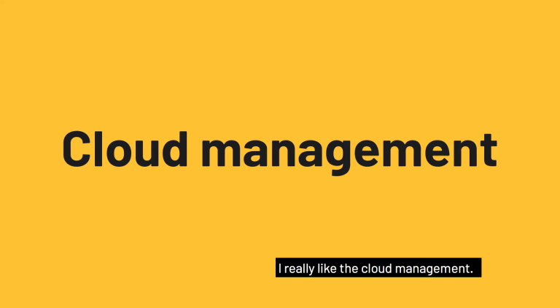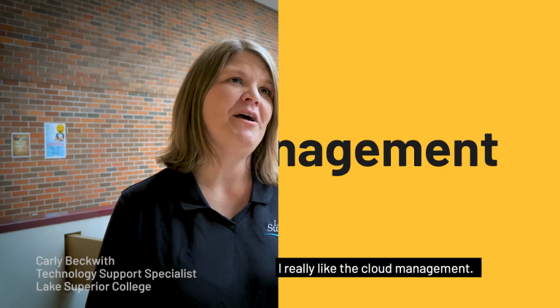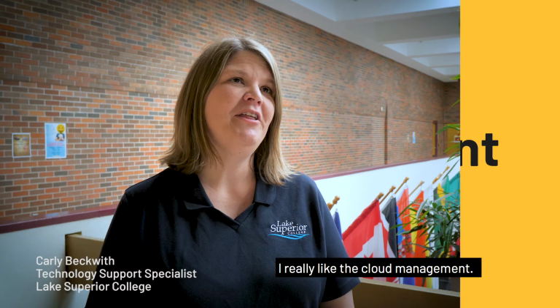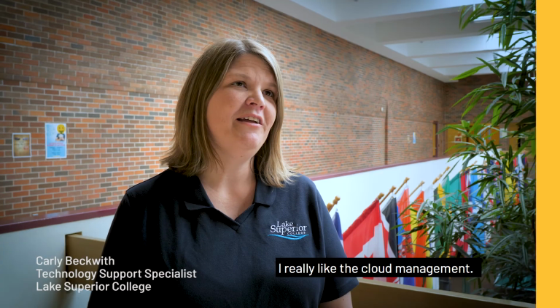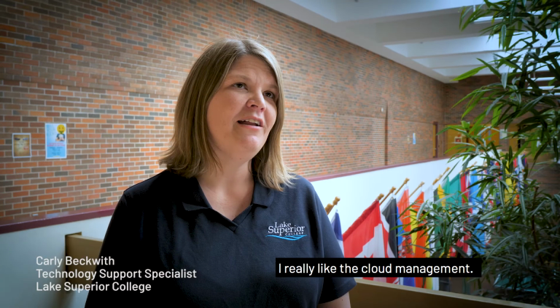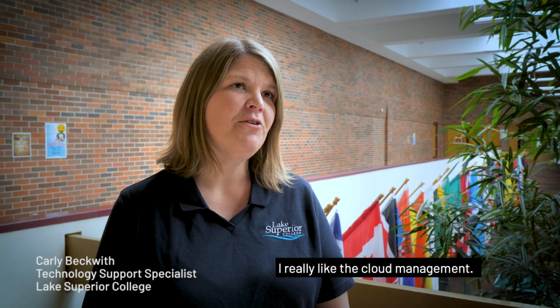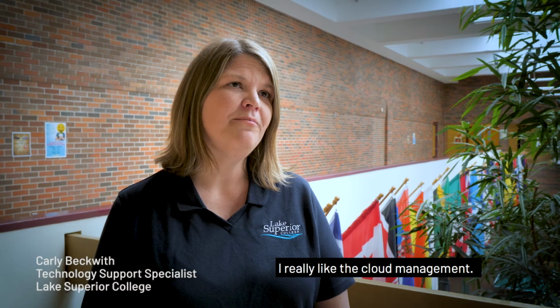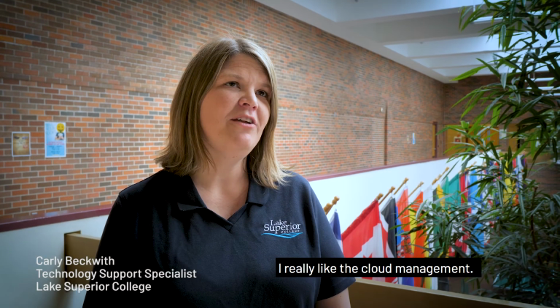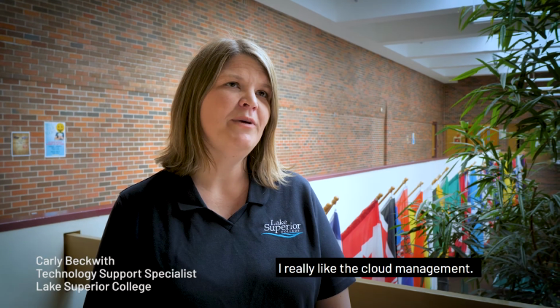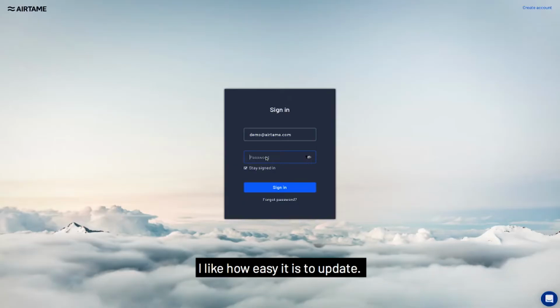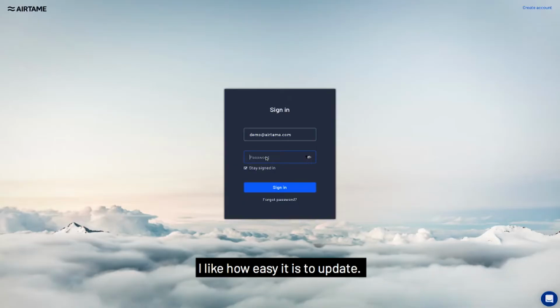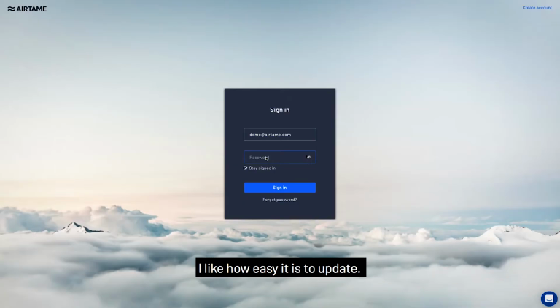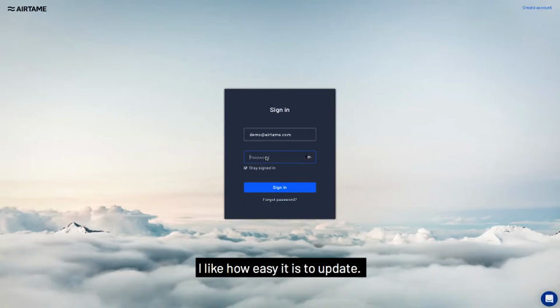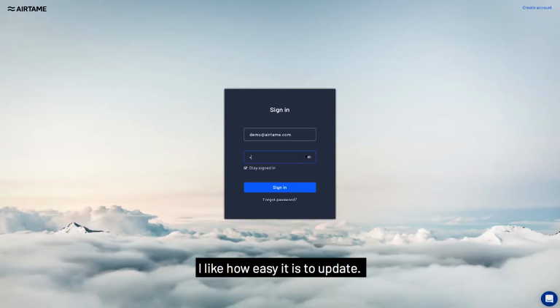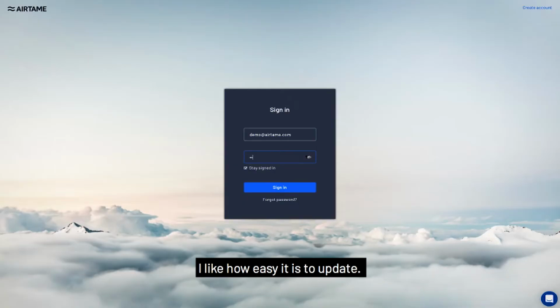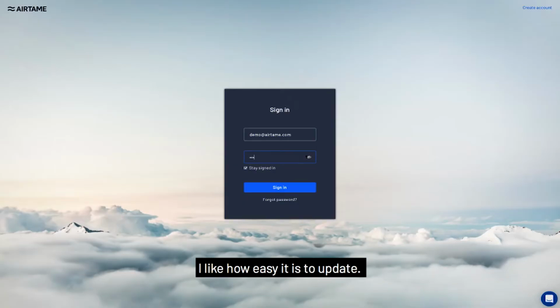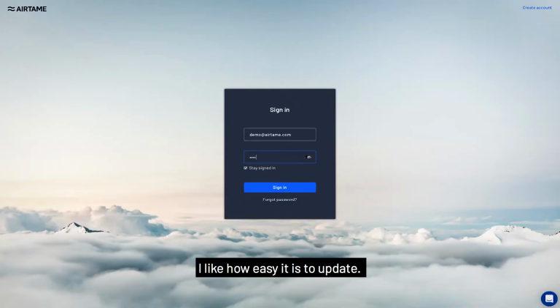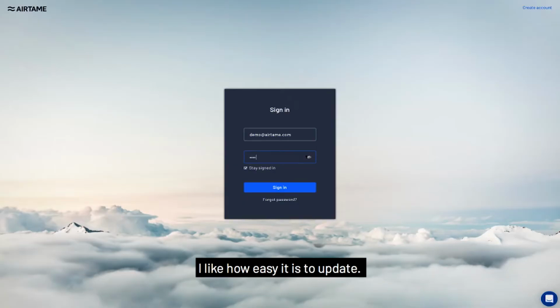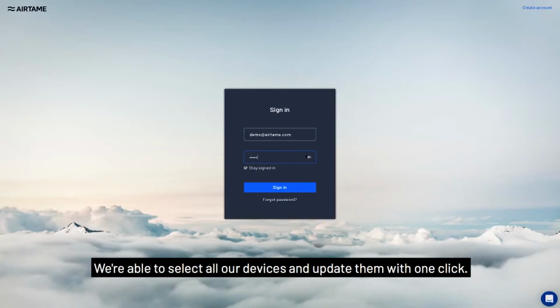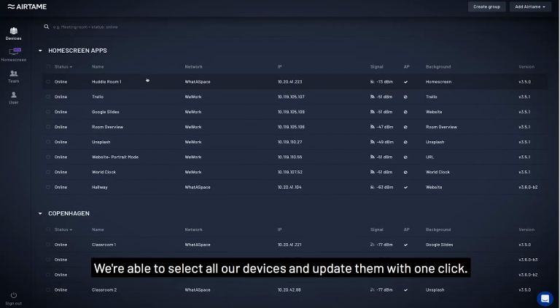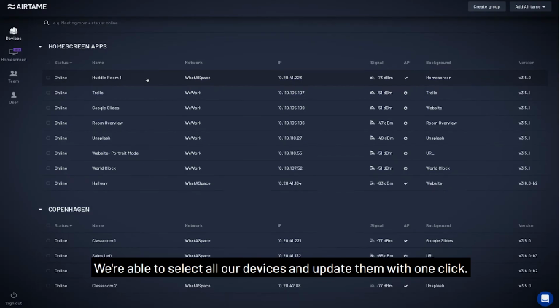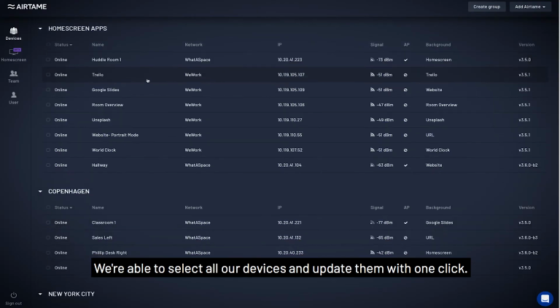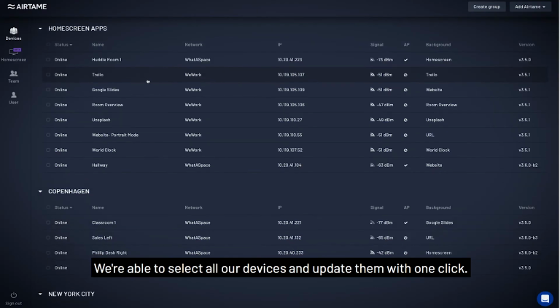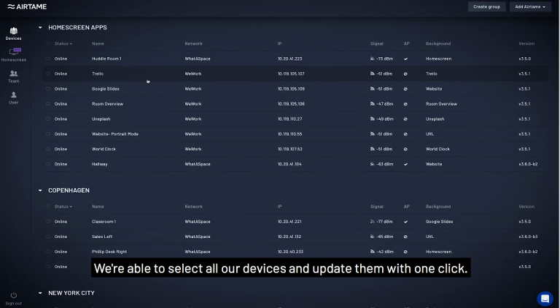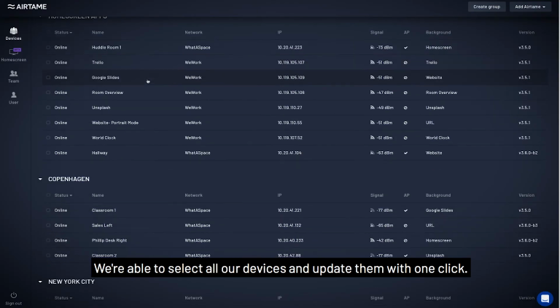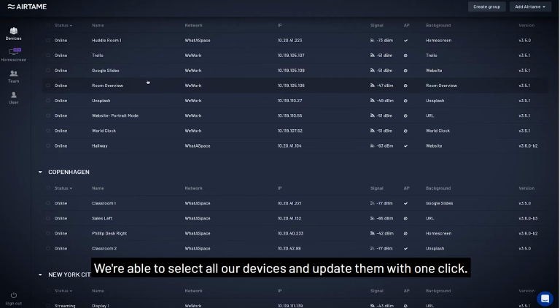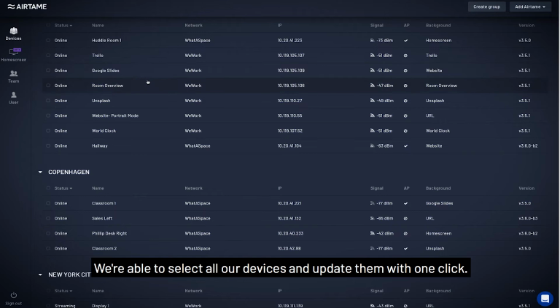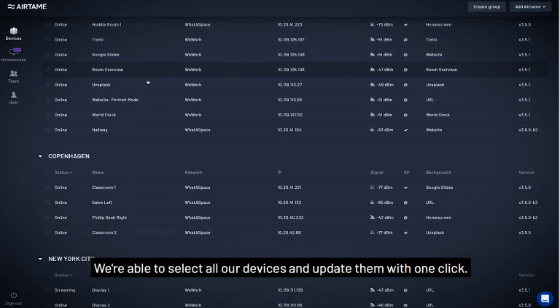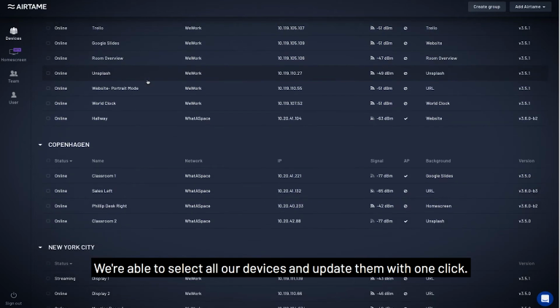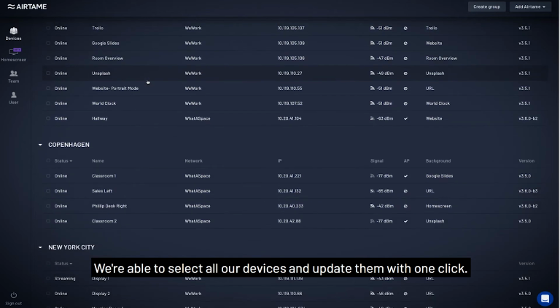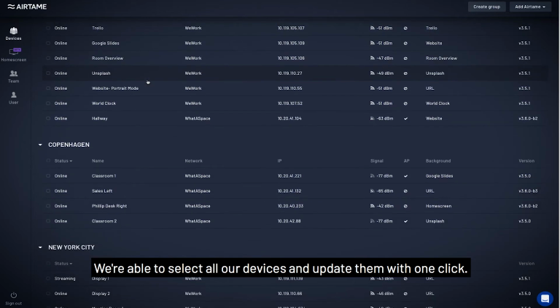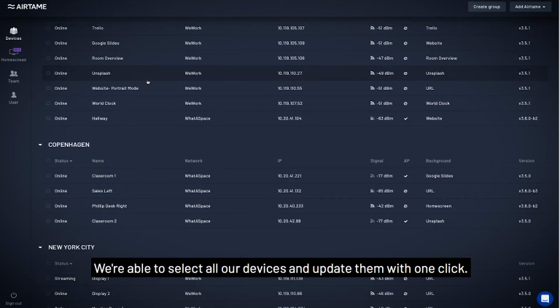I really like the cloud management. I like how easy it is to update. We're able to select all our devices and update them with one click.